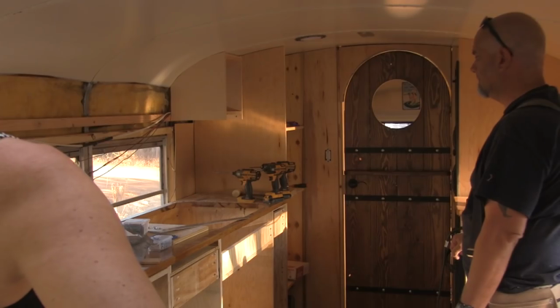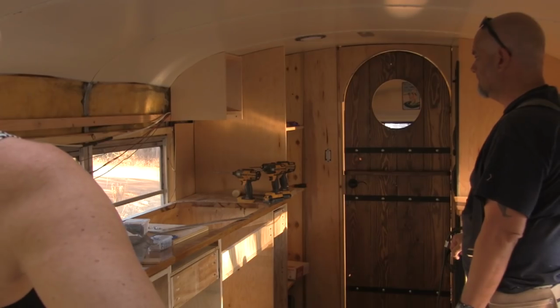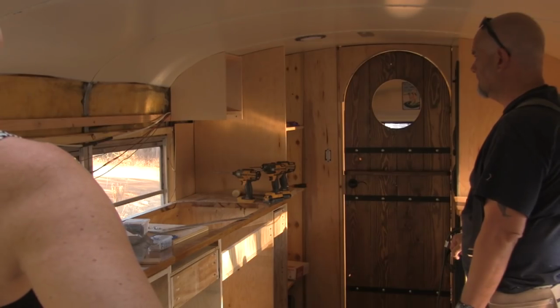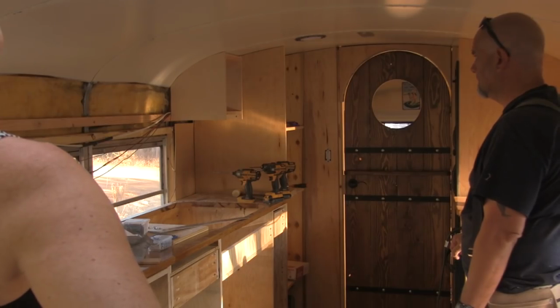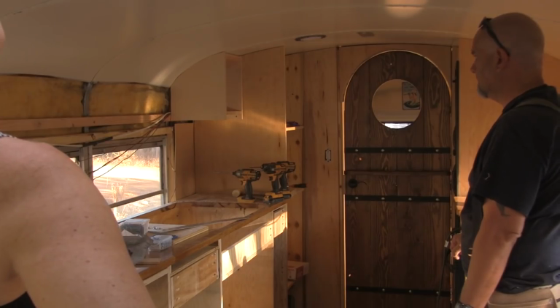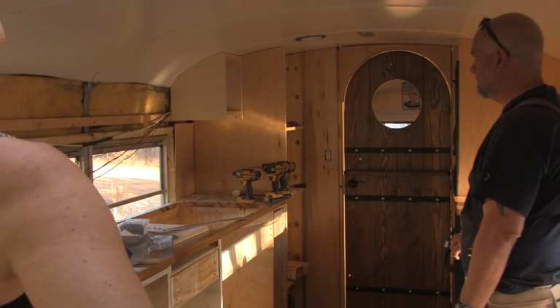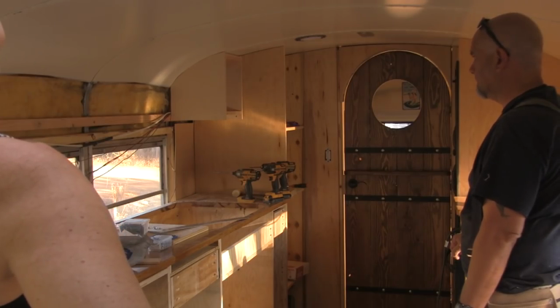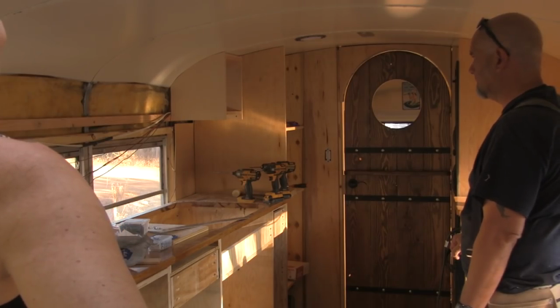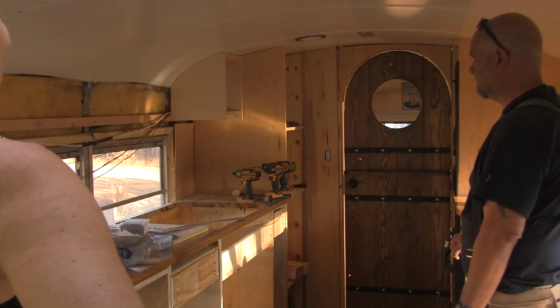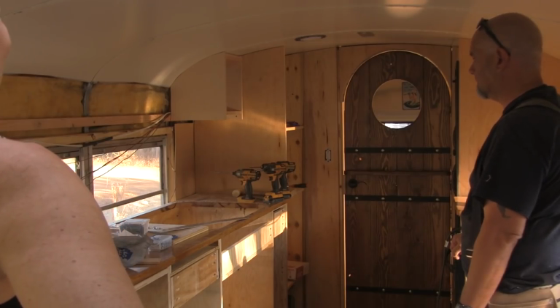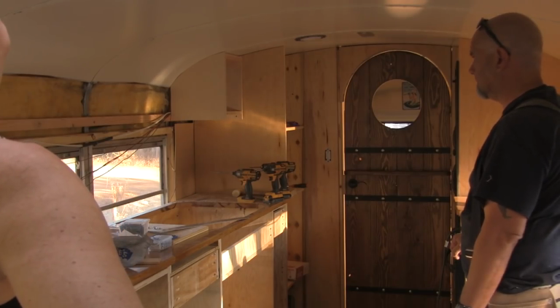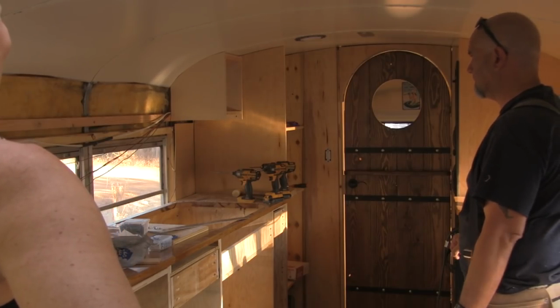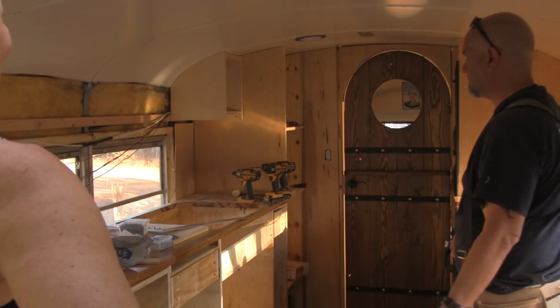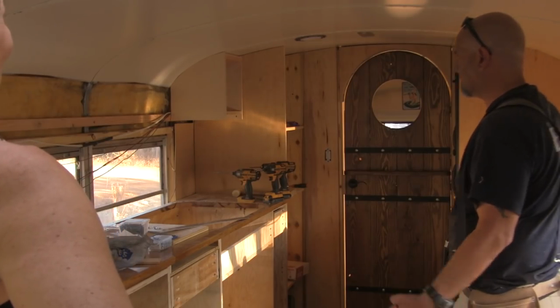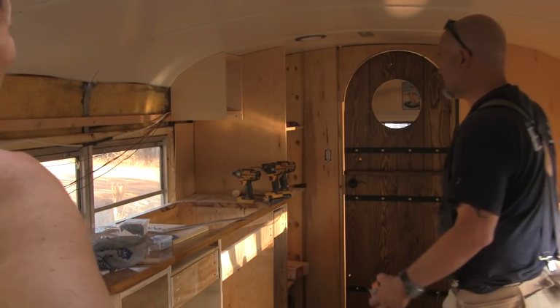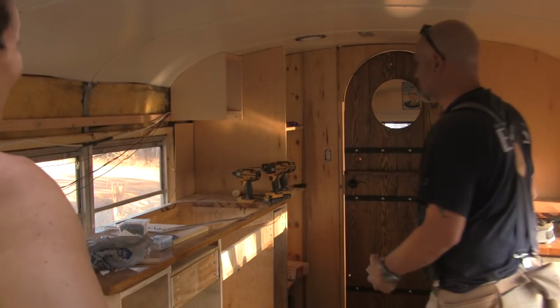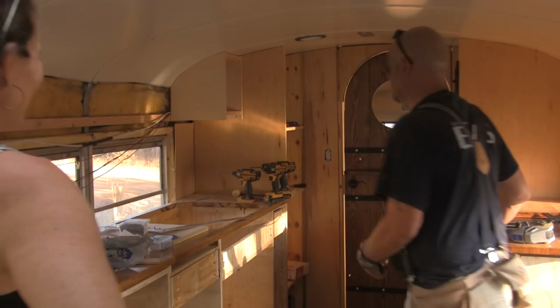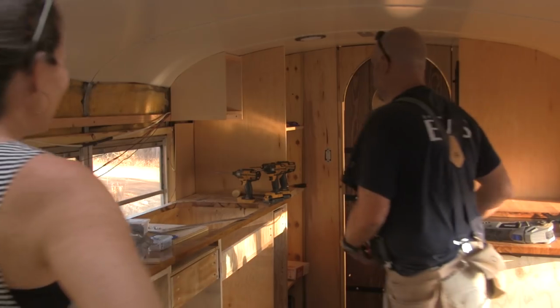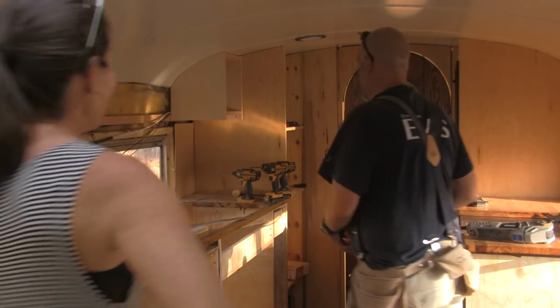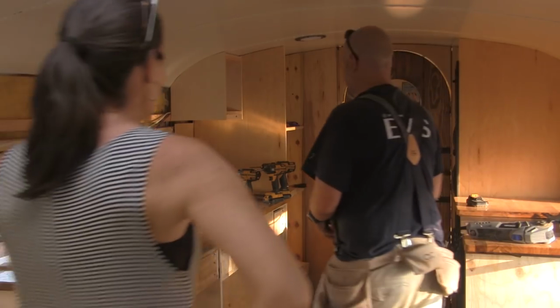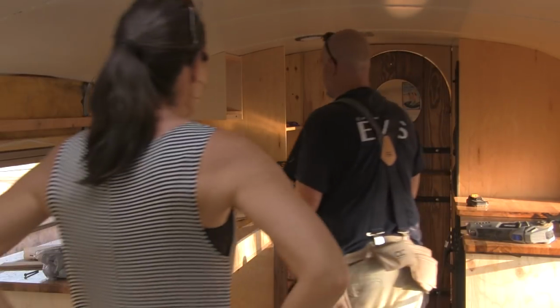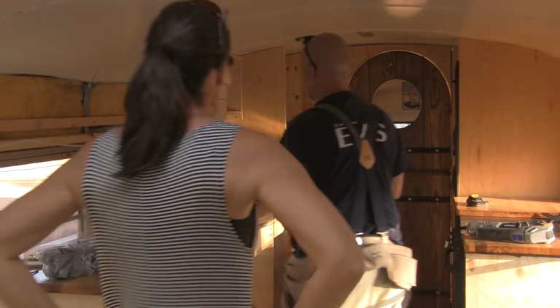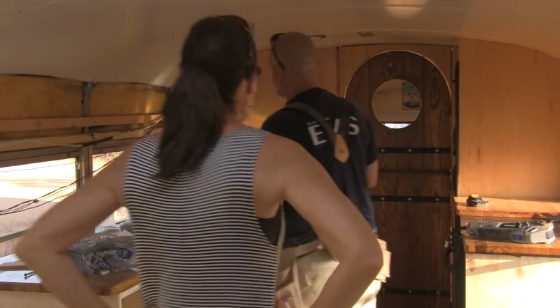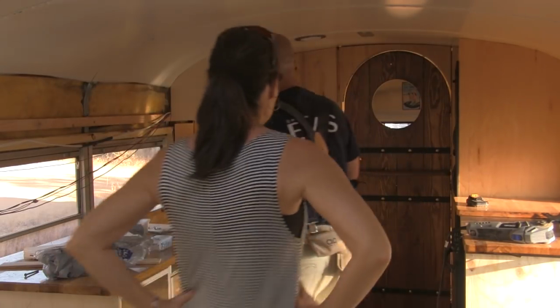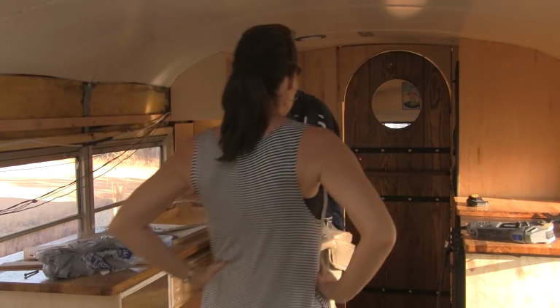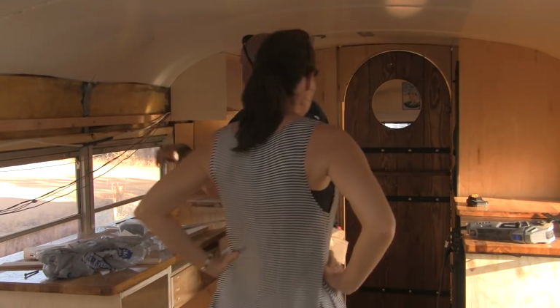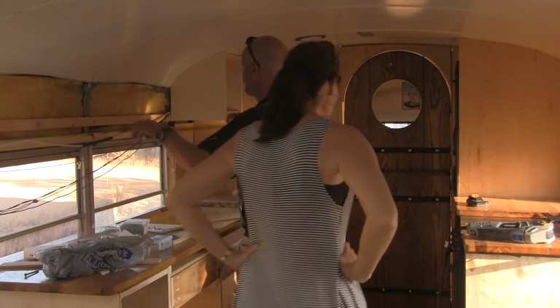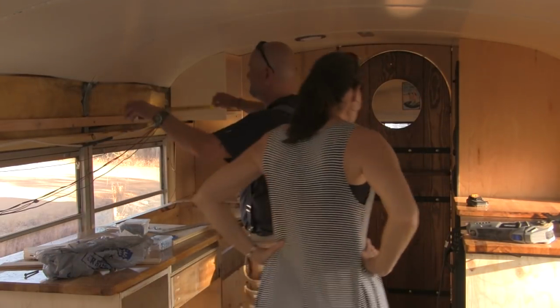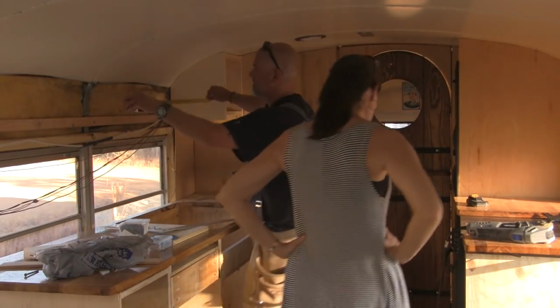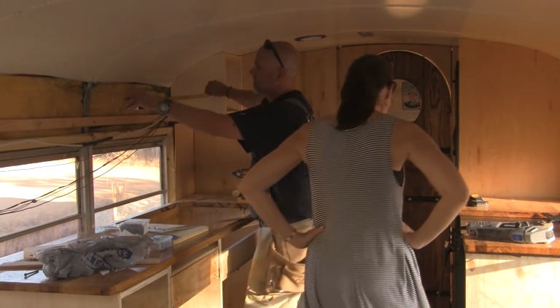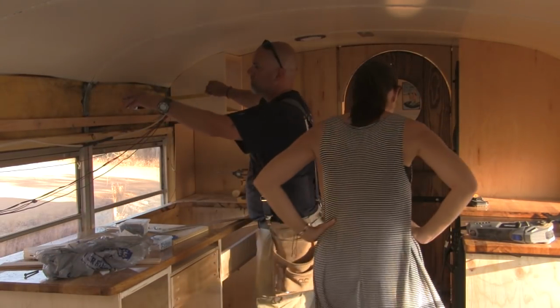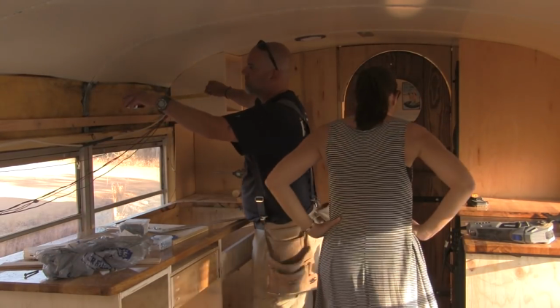Look how cute it looks though. What a cute little cubby!